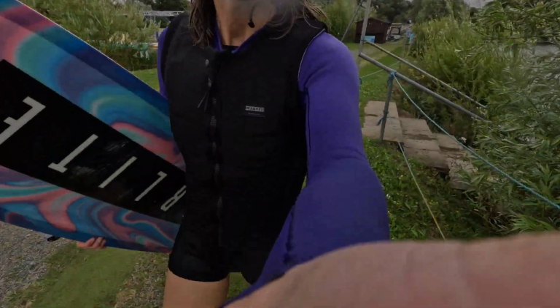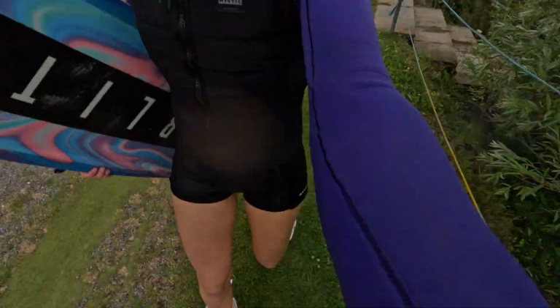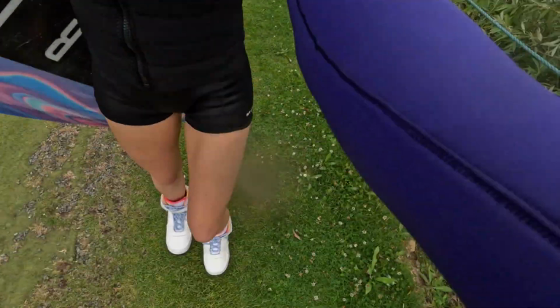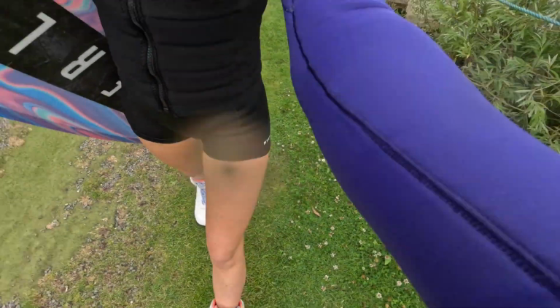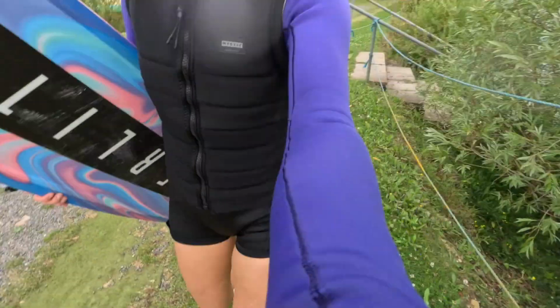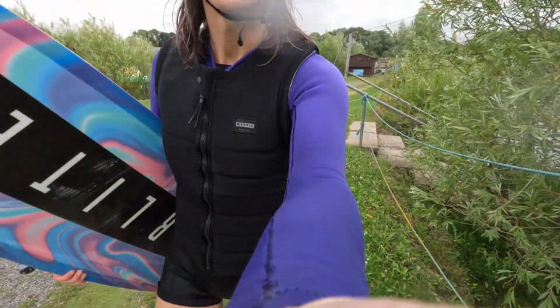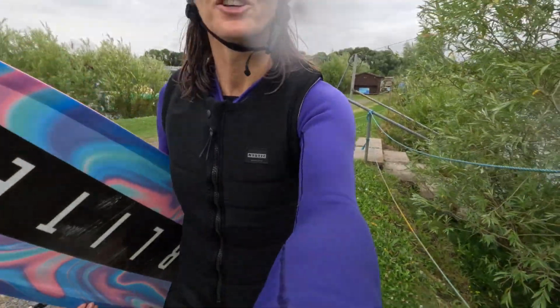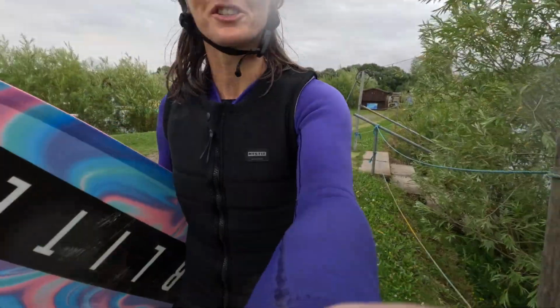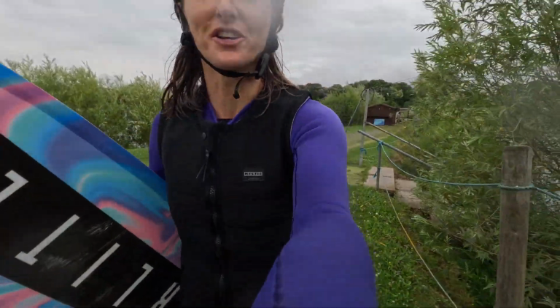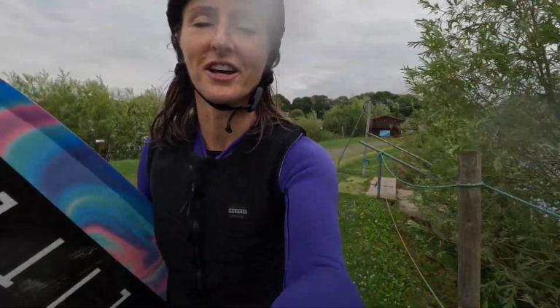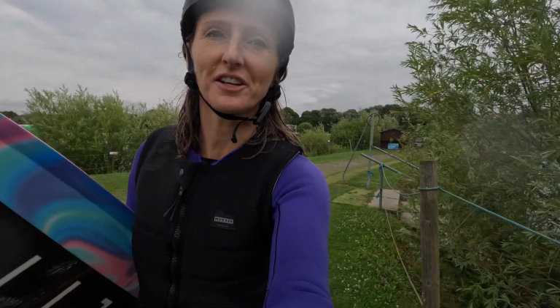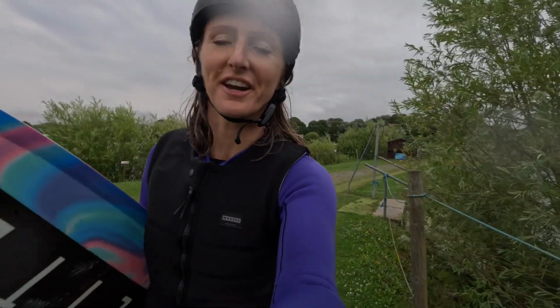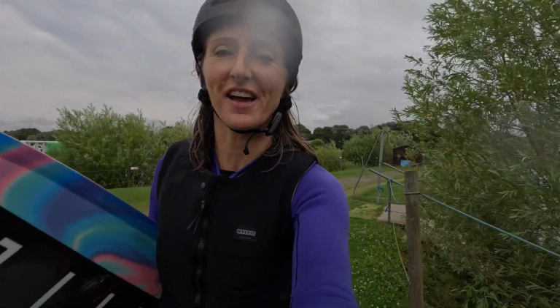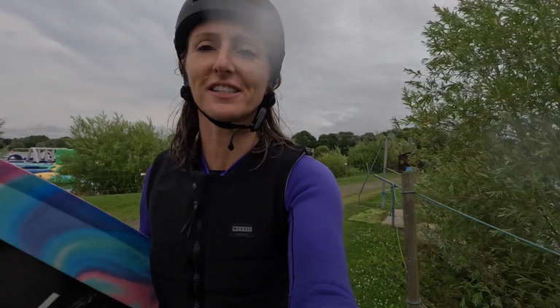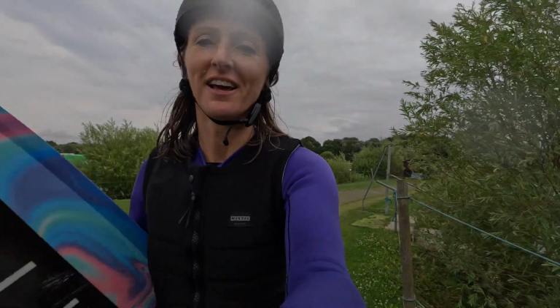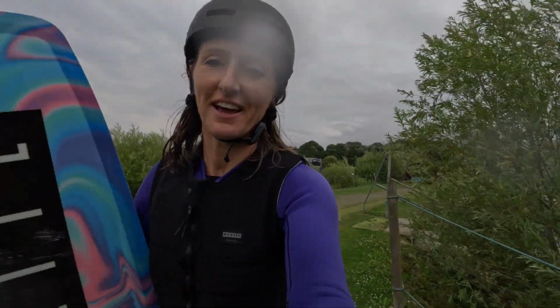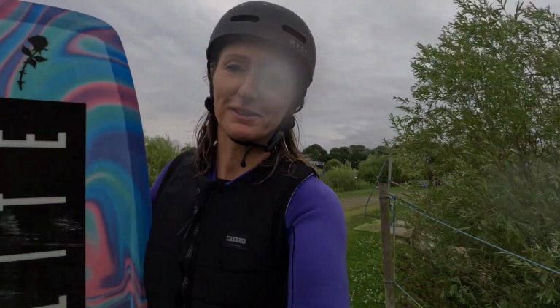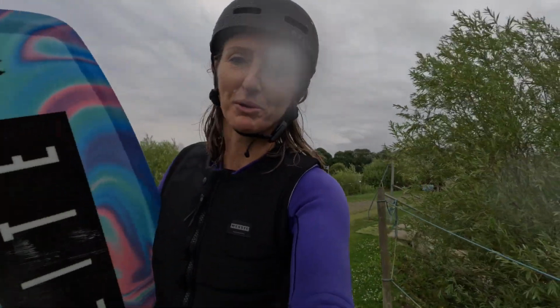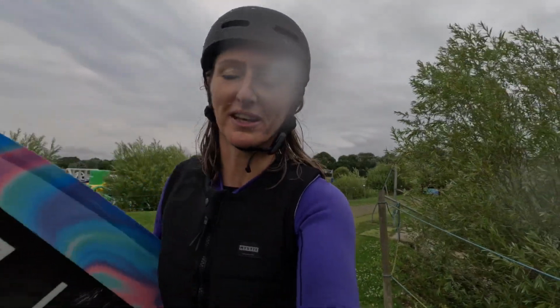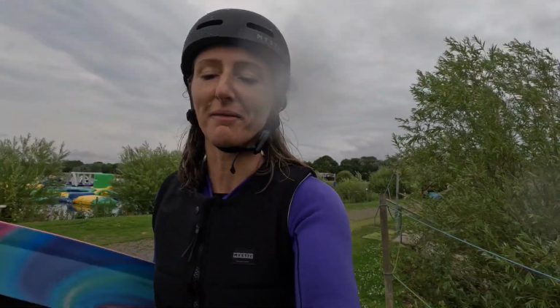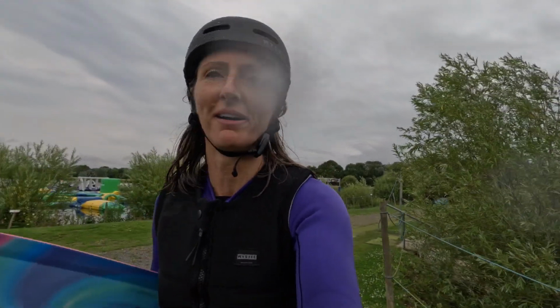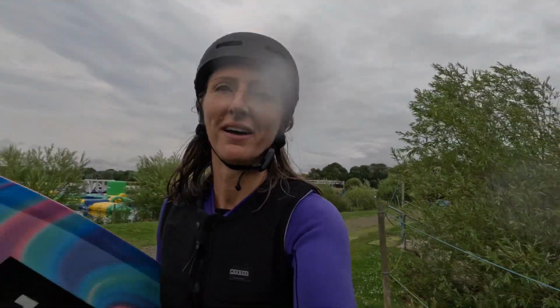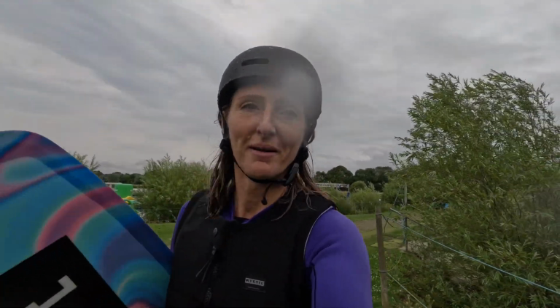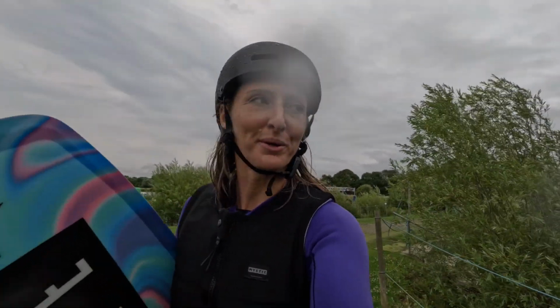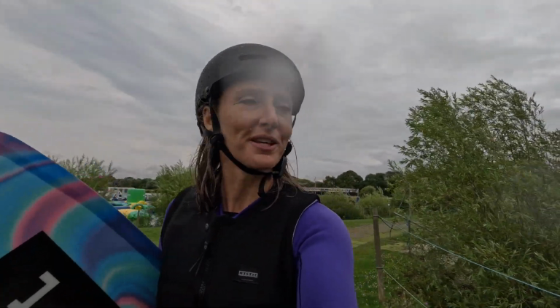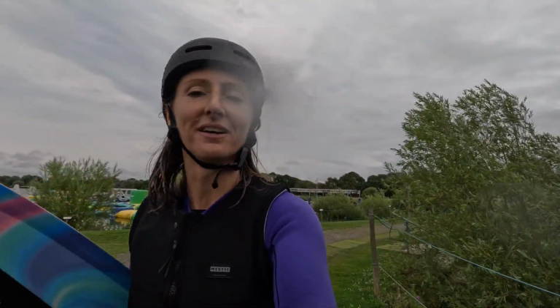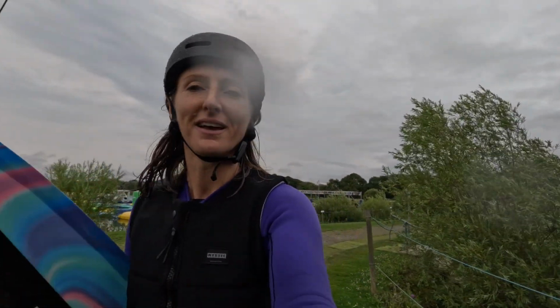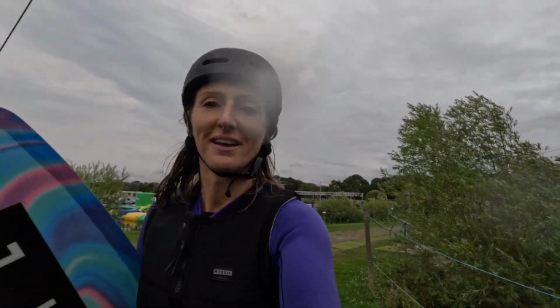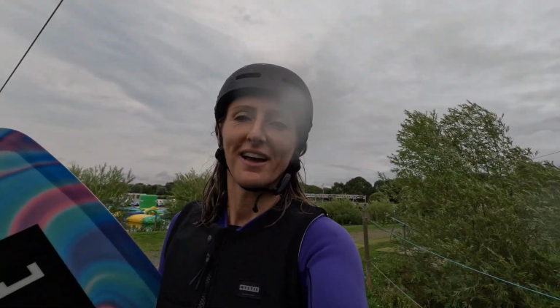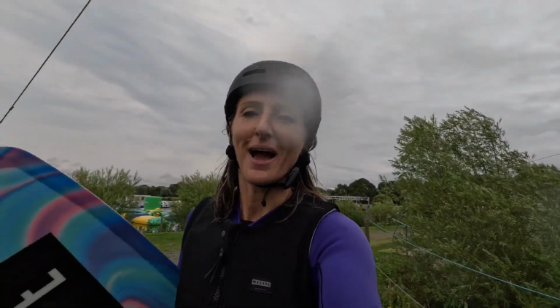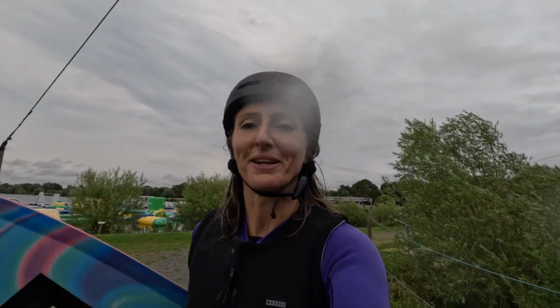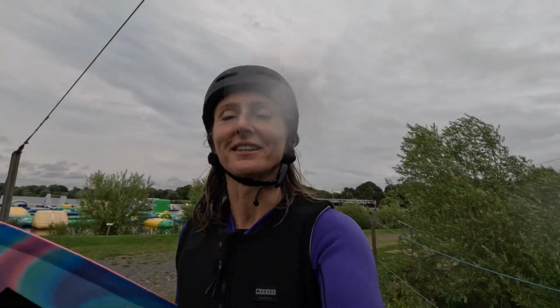Kit for today: skins, Lunar suit, Zodiac vest, Aries board setup, boots. Happy days.